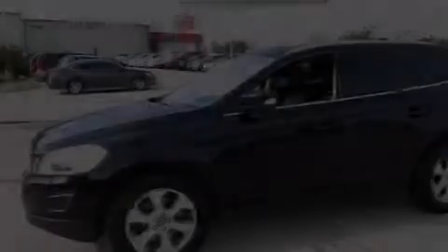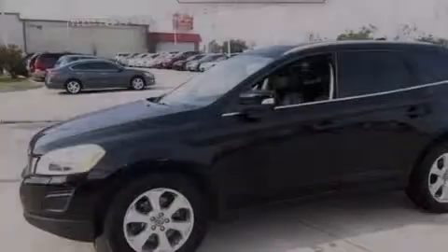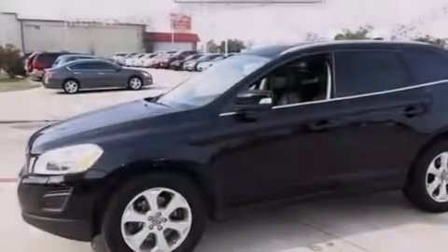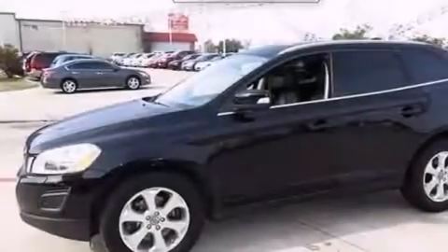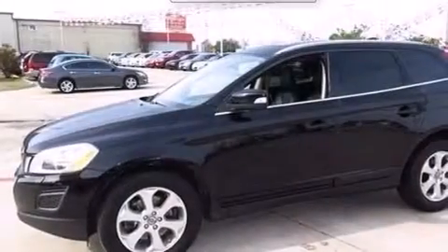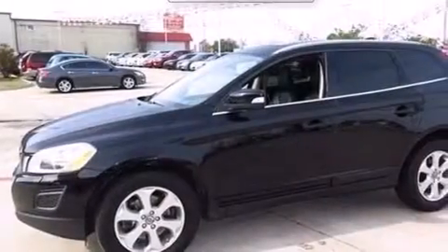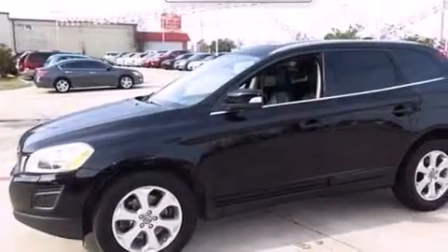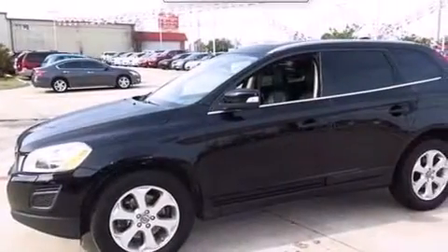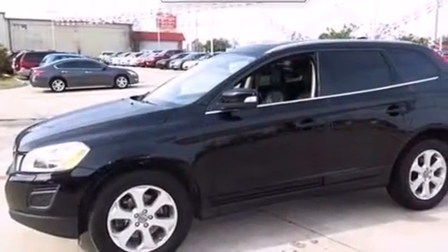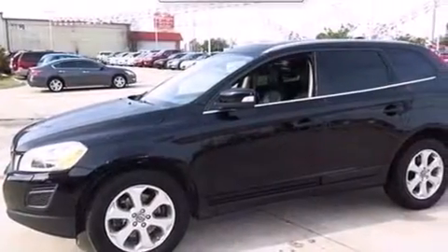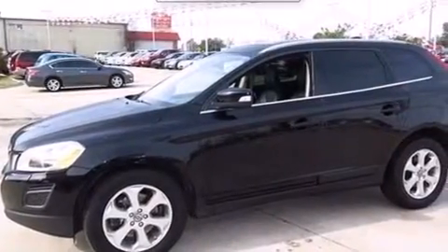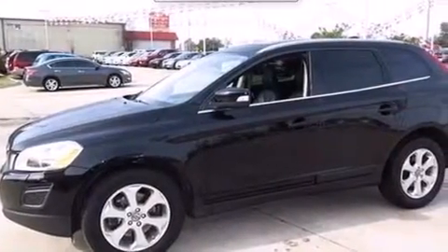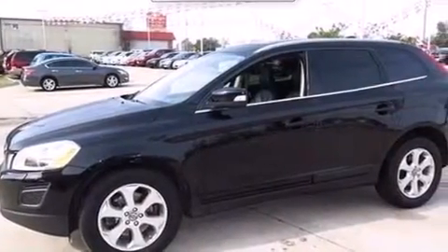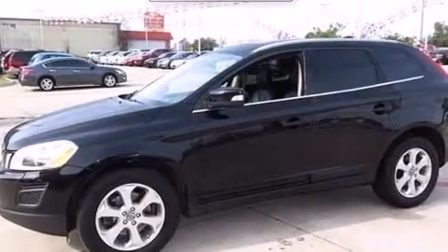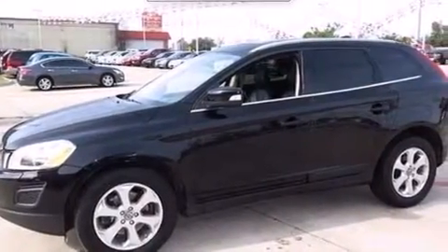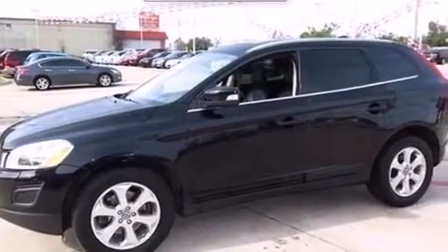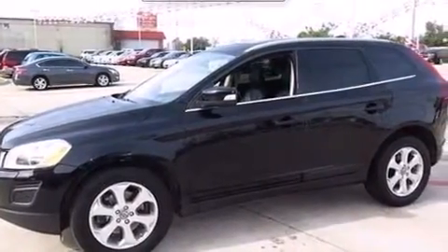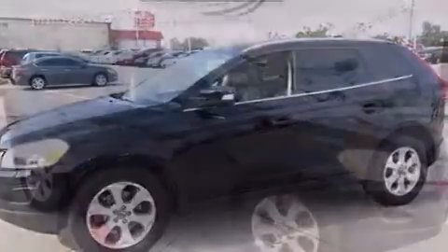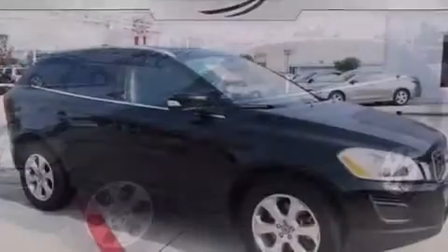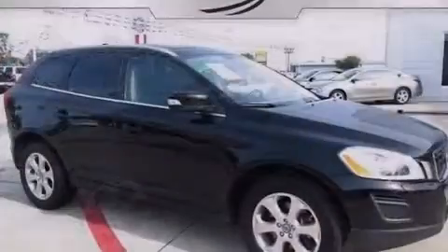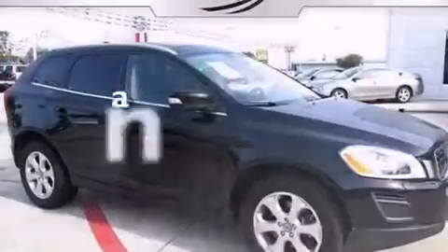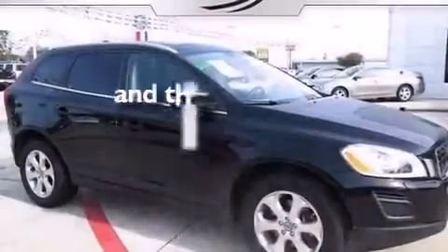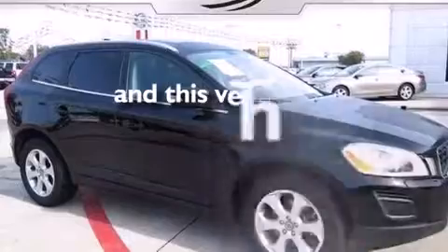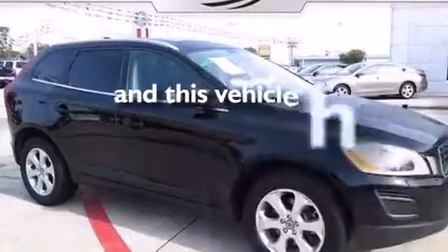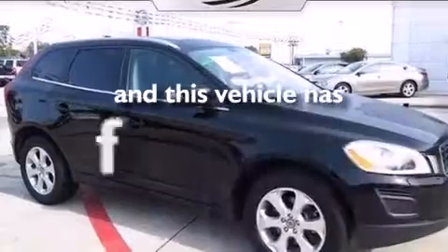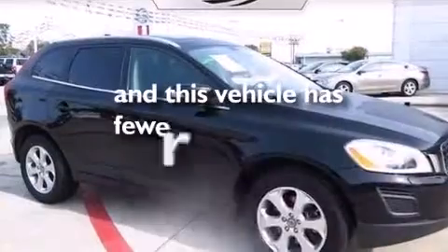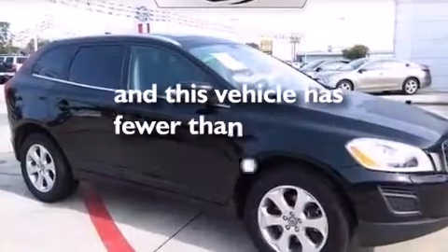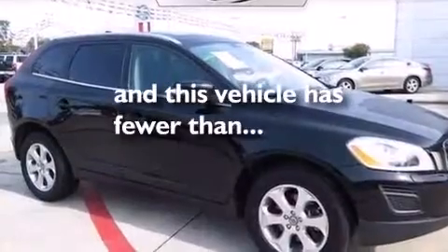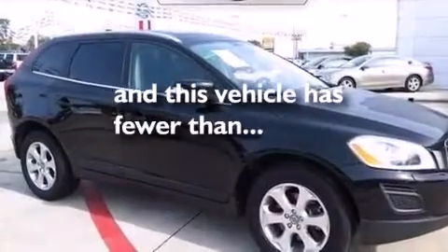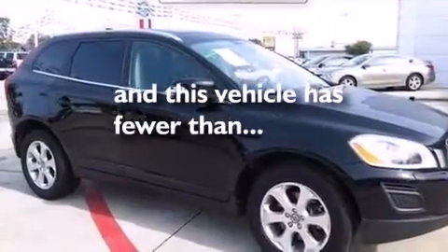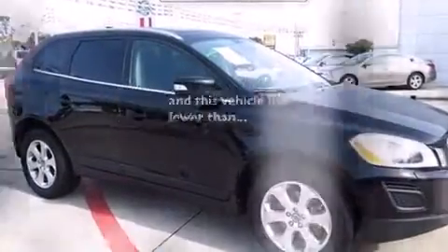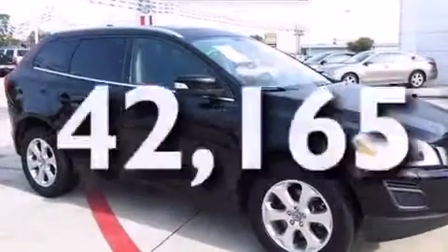Additional features include air vents for rear-seated passengers, a pass-through rear seat, and this vehicle has fewer than 43,000 miles on the odometer.